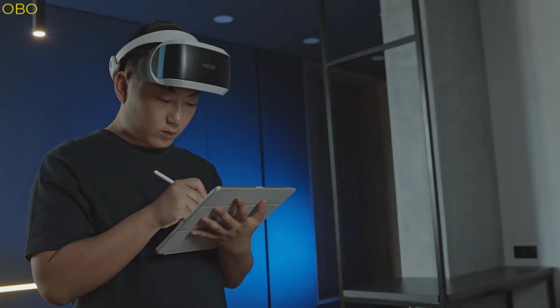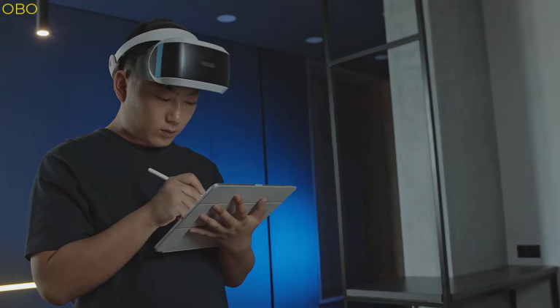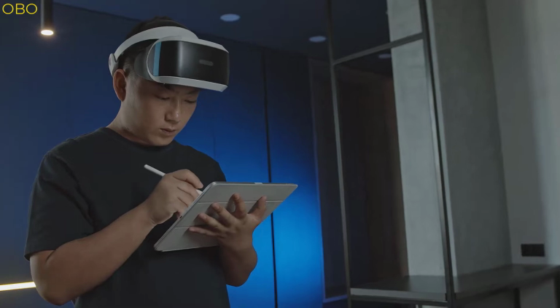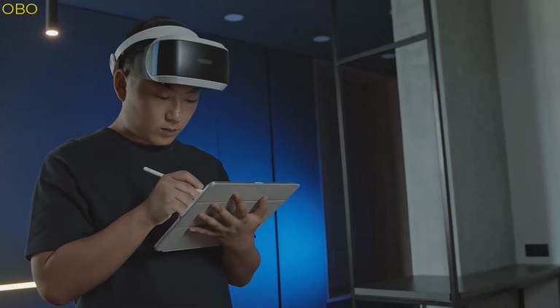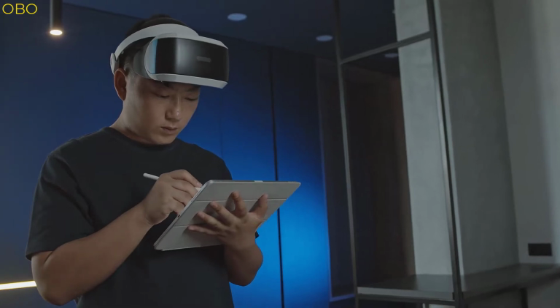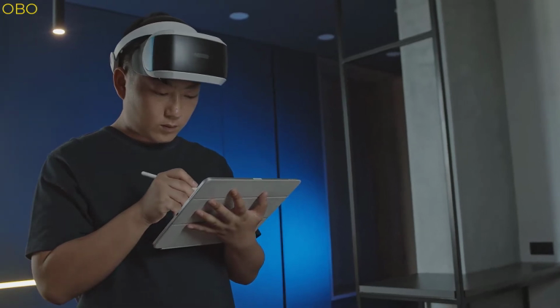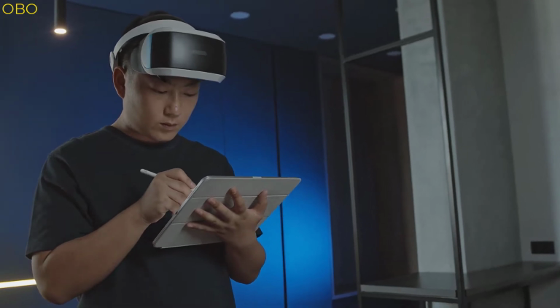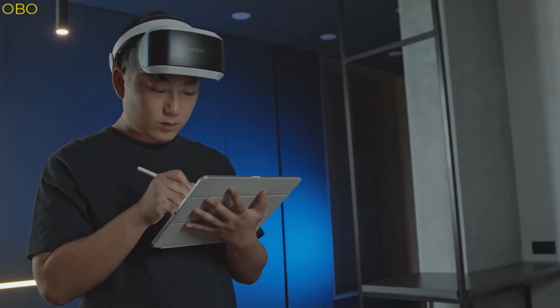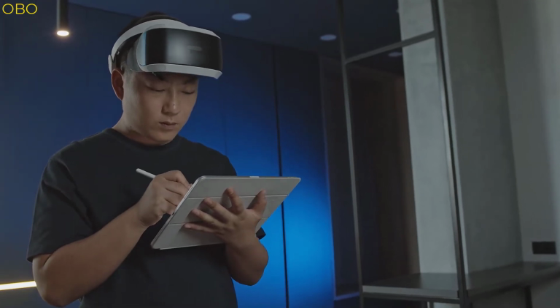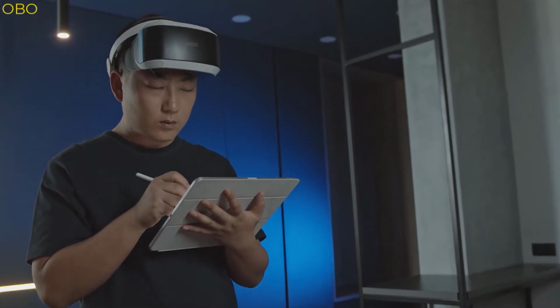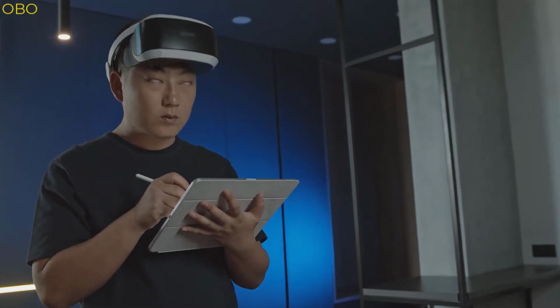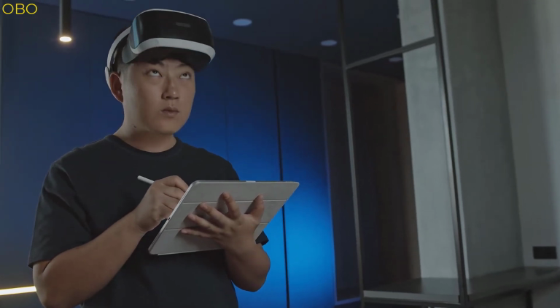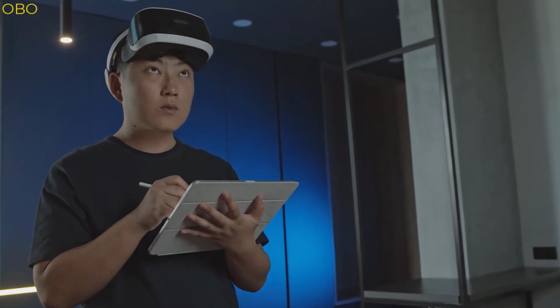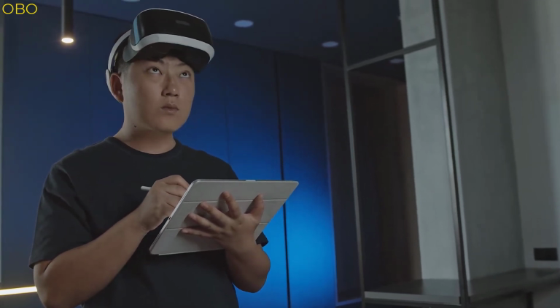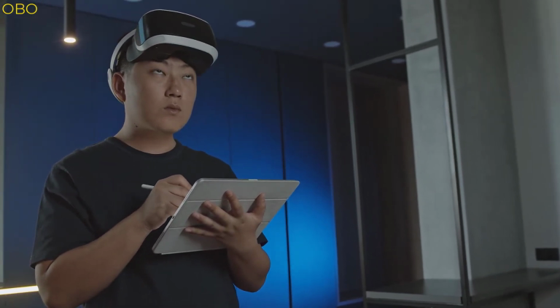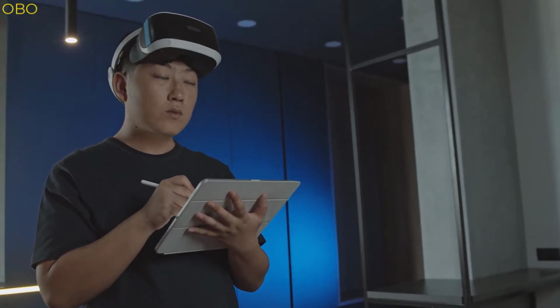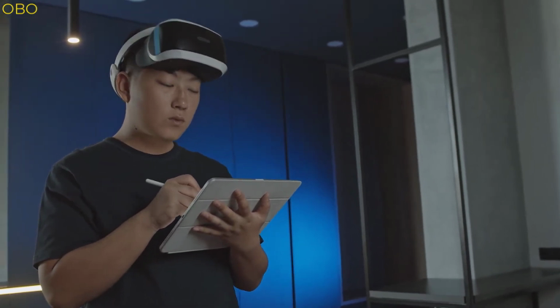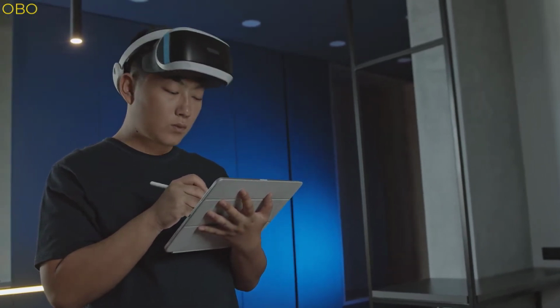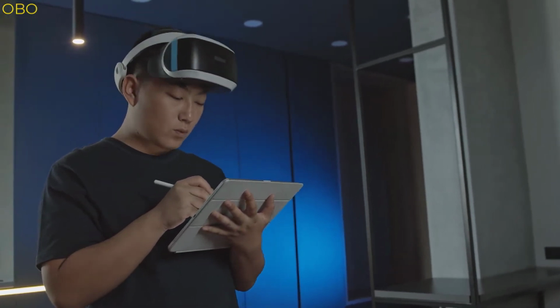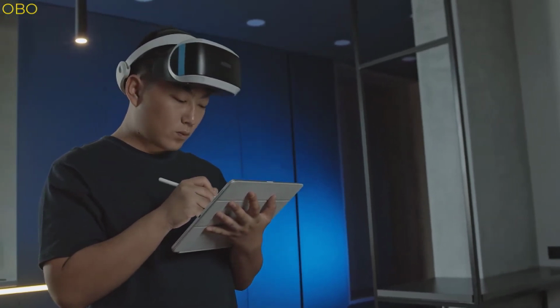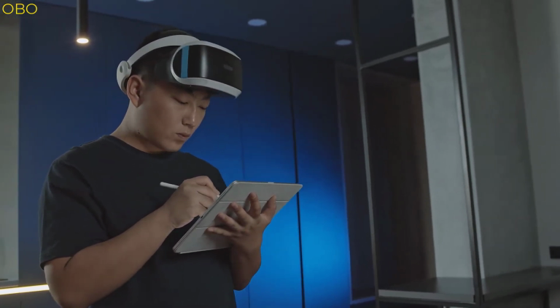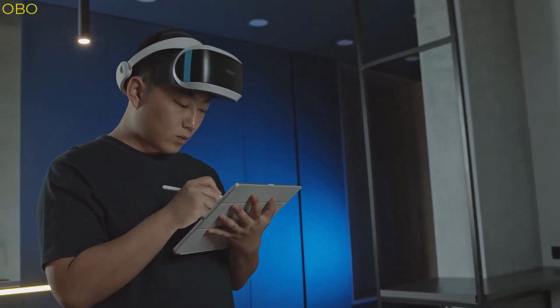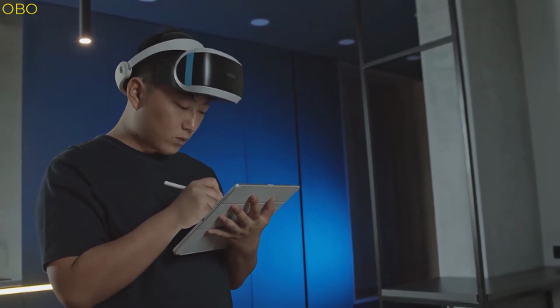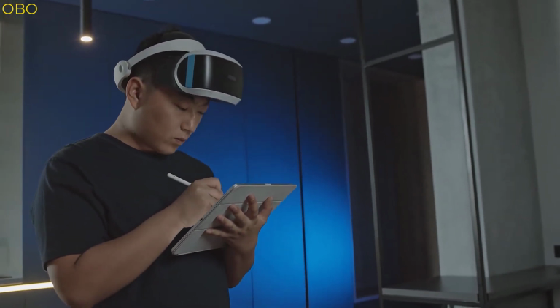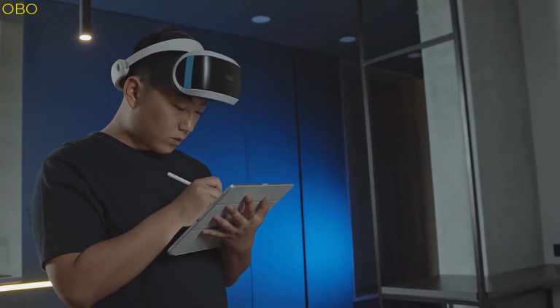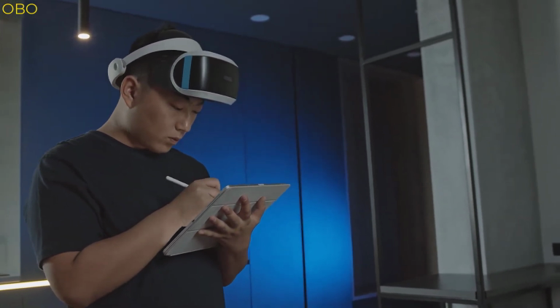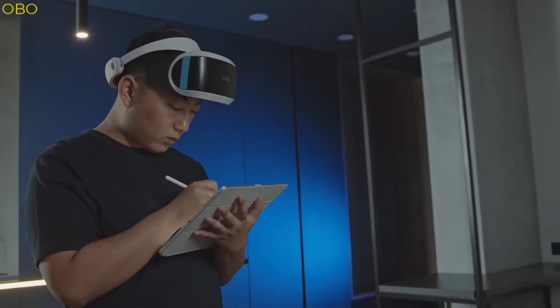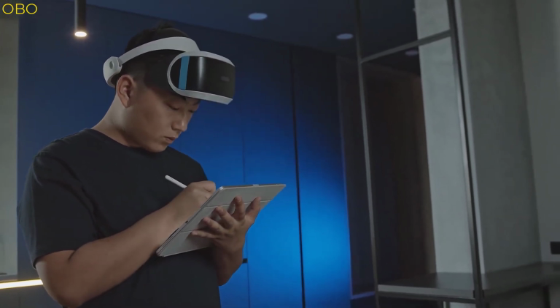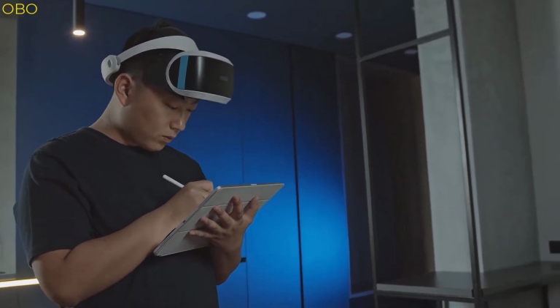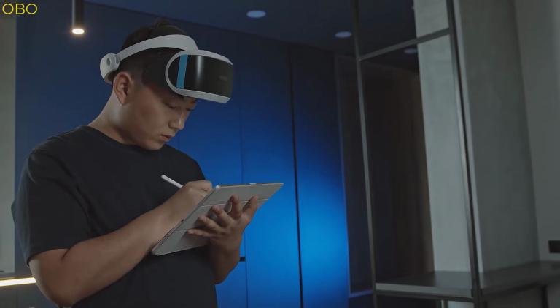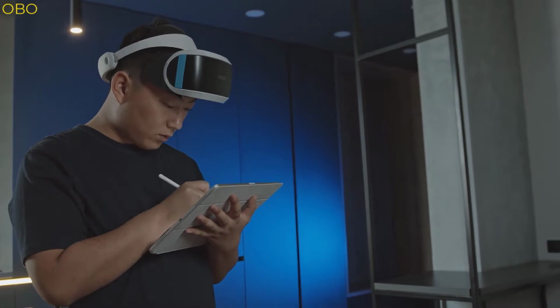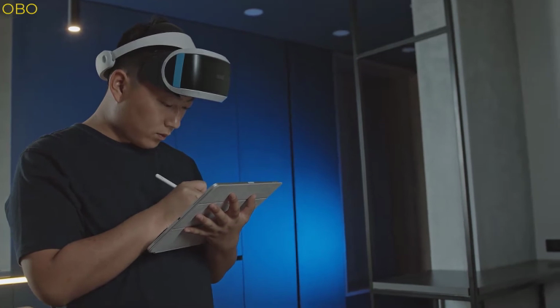Hello beautiful people. In this video we are talking about the 5 best gaming tablets you can buy on Amazon.